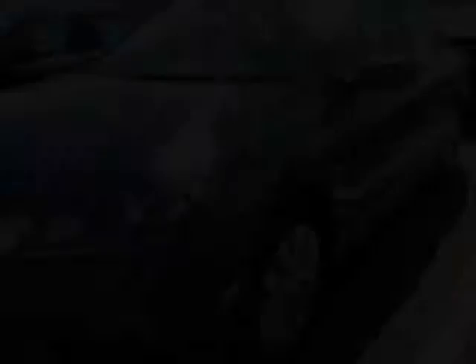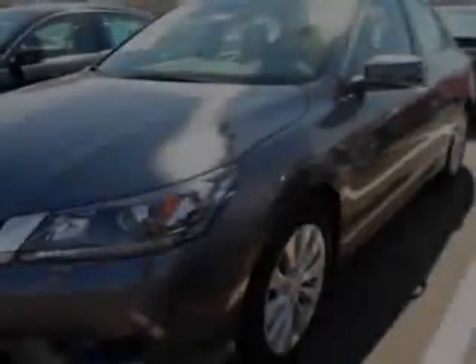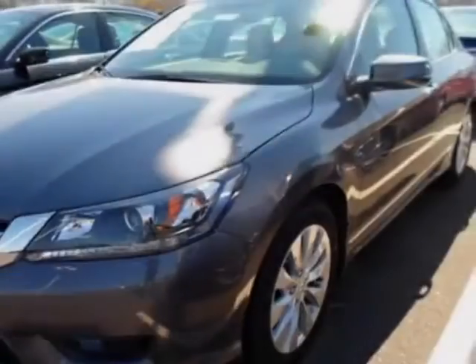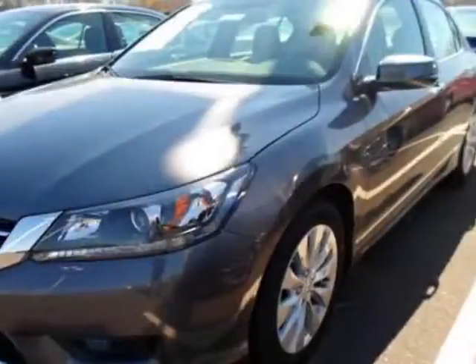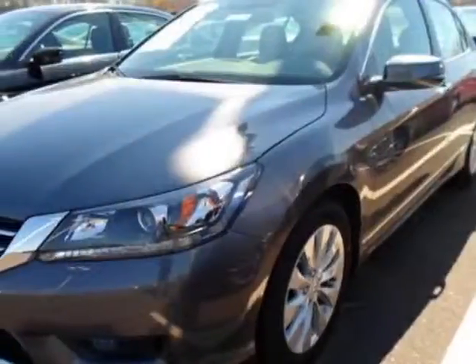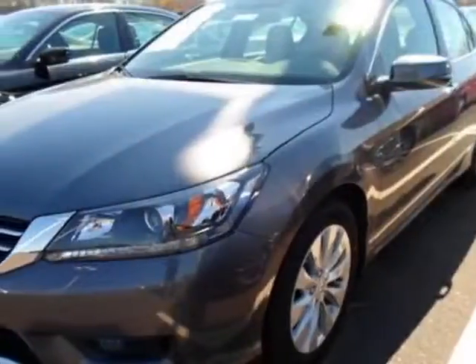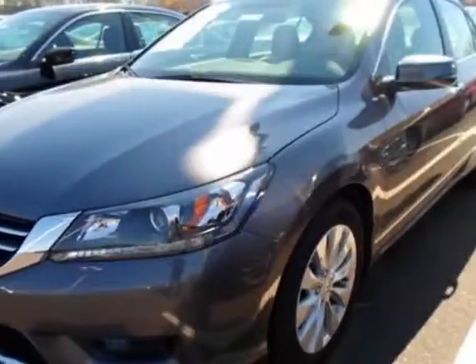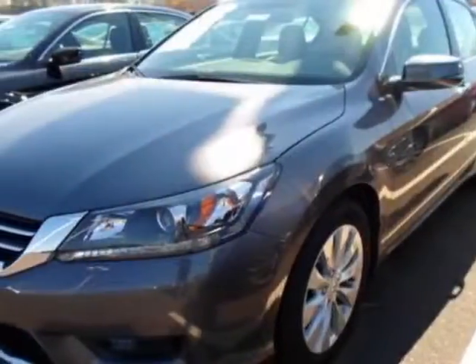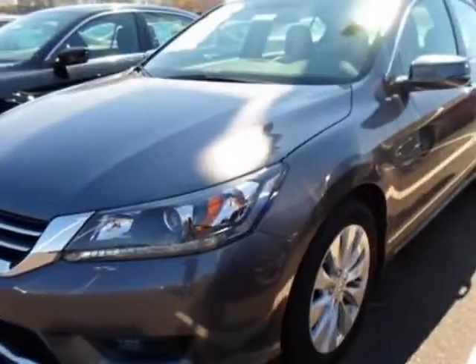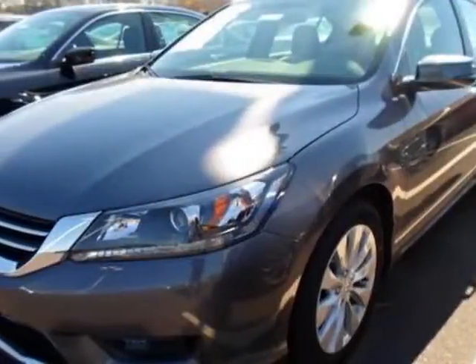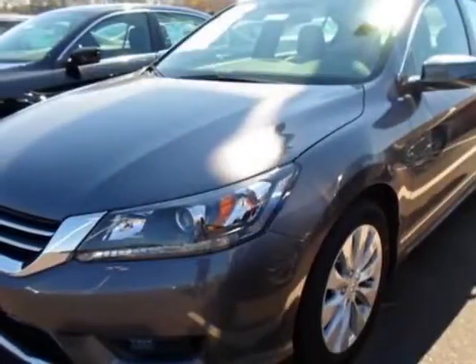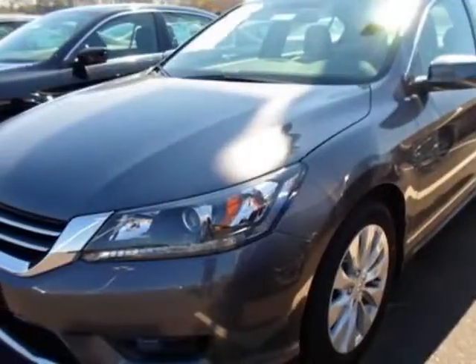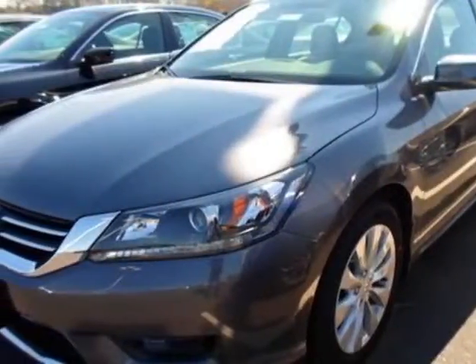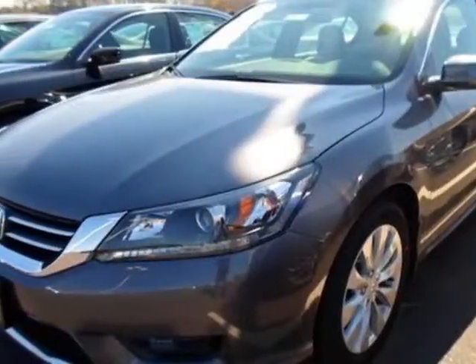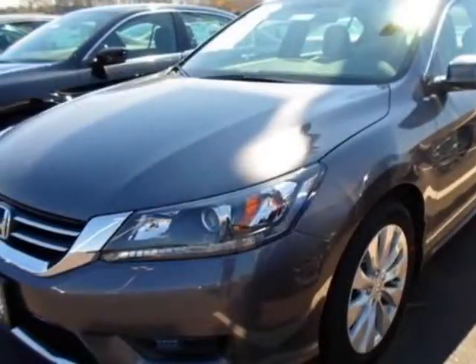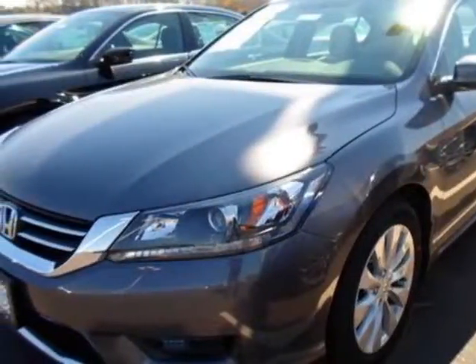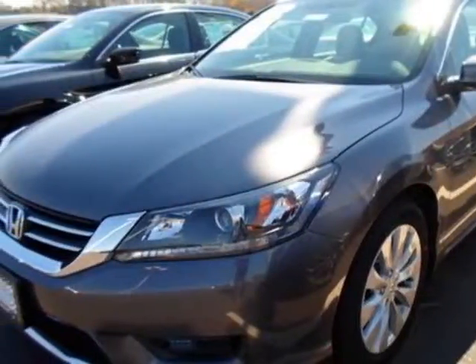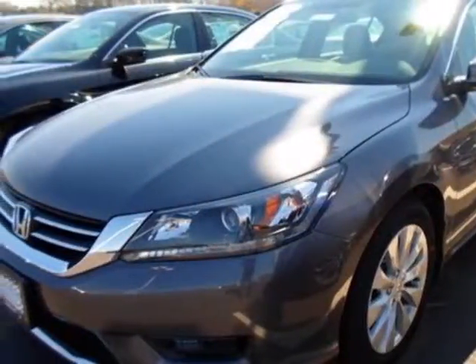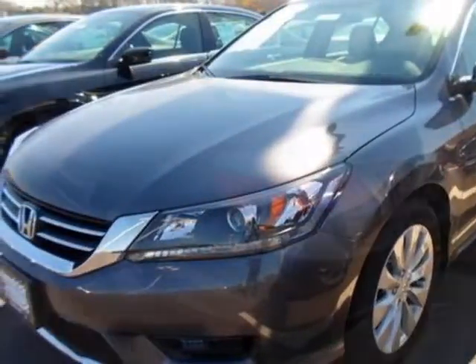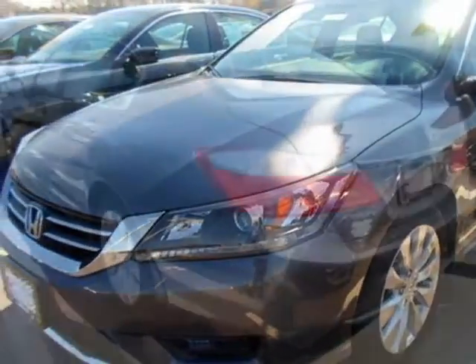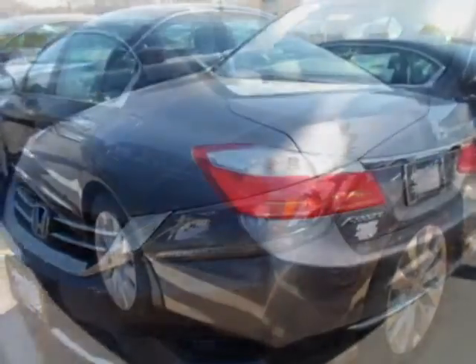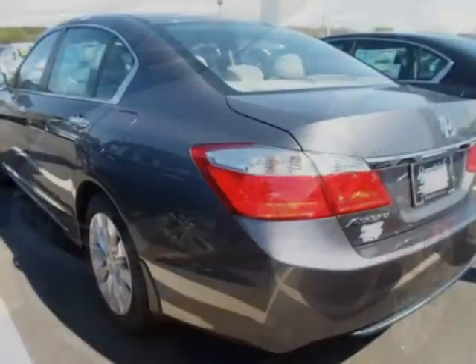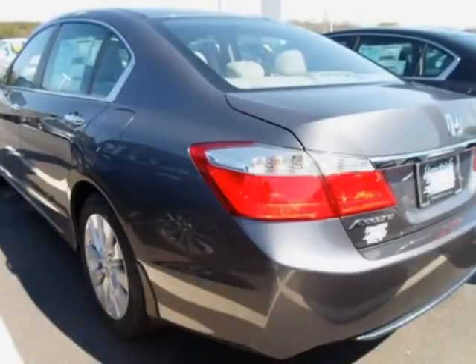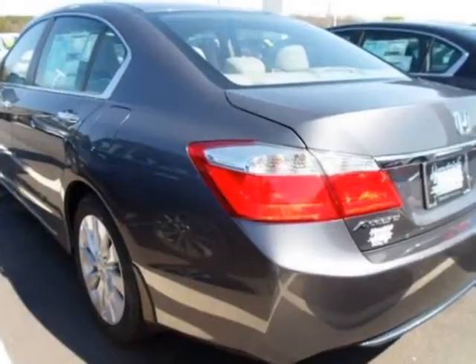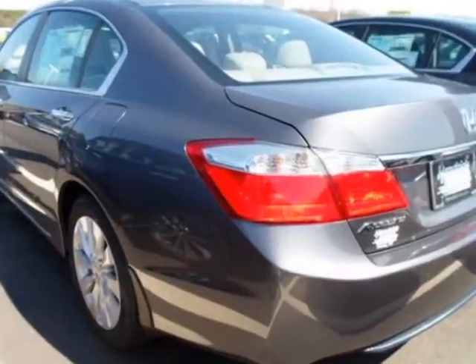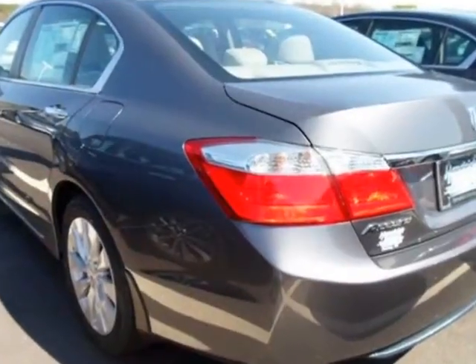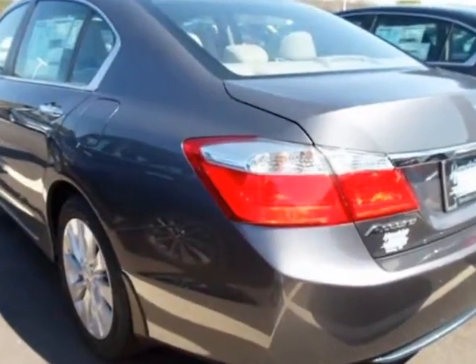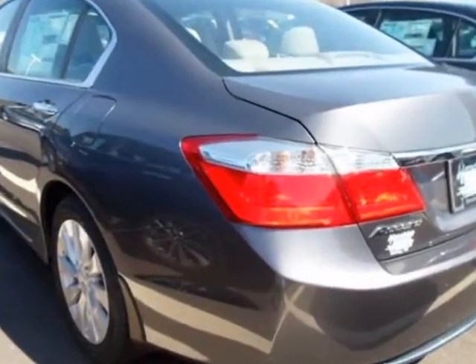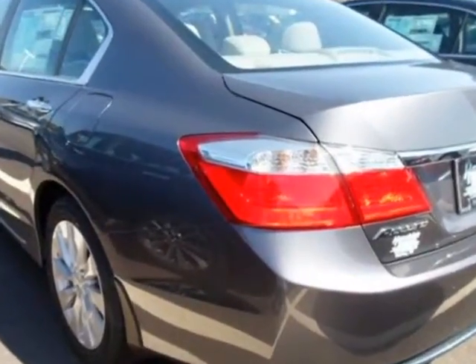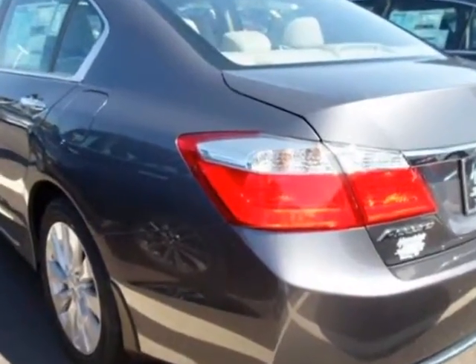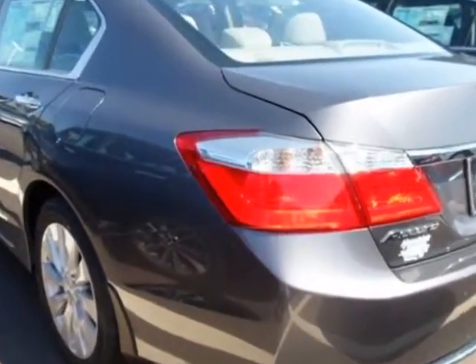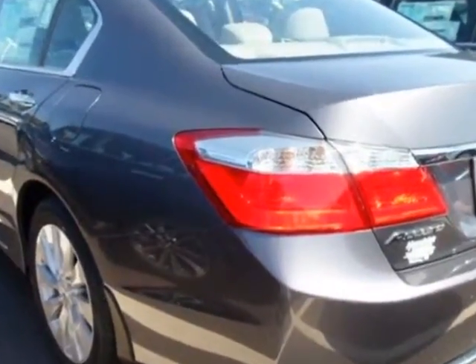Look at this new 2014 Honda Accord sedan. For your protection, this vehicle has a full factory warranty.